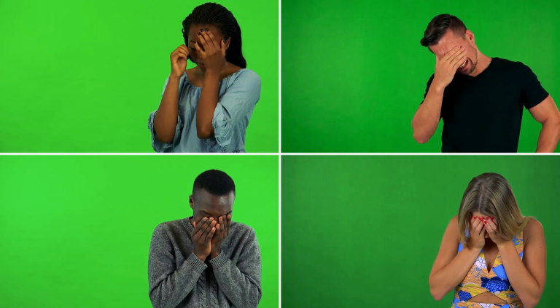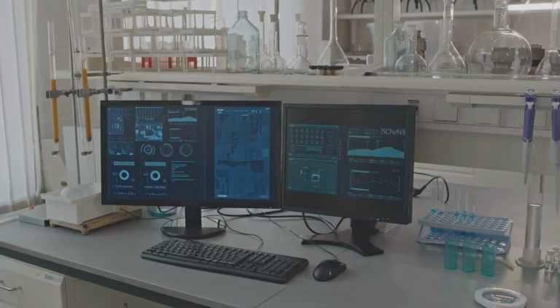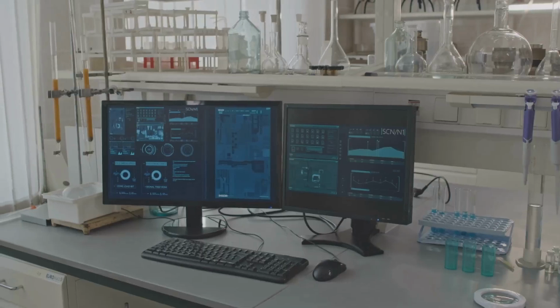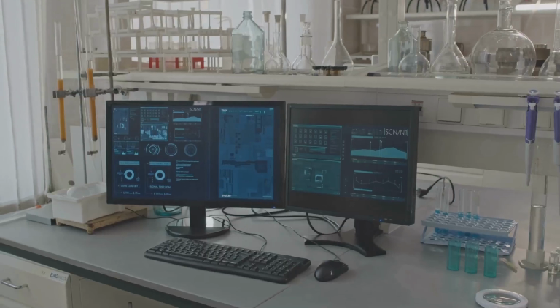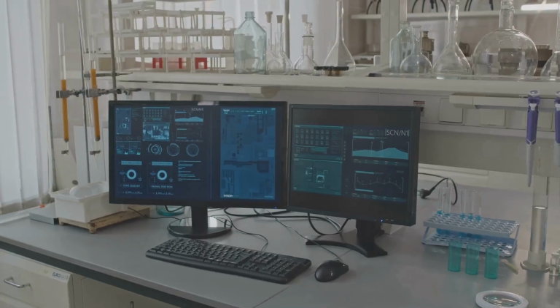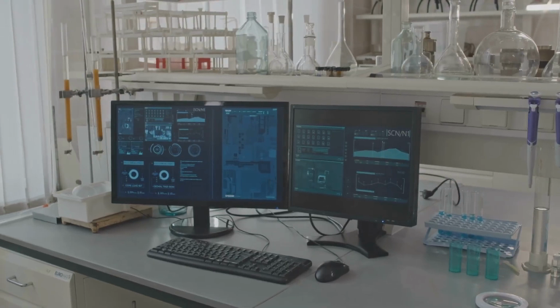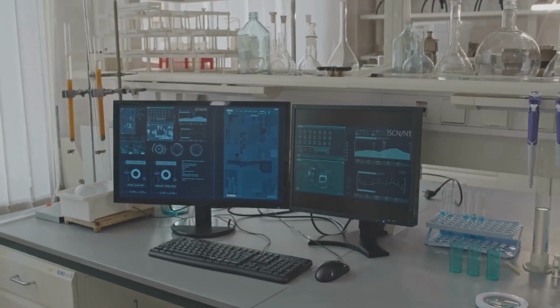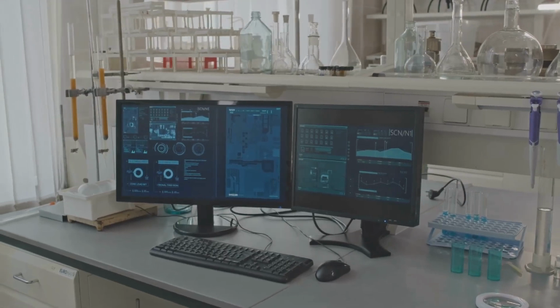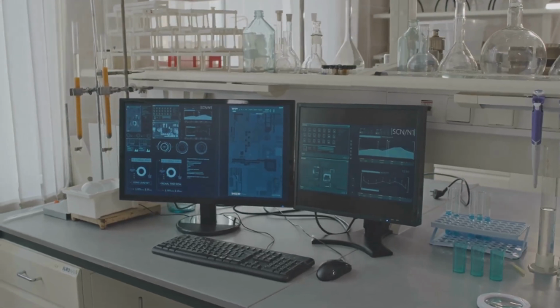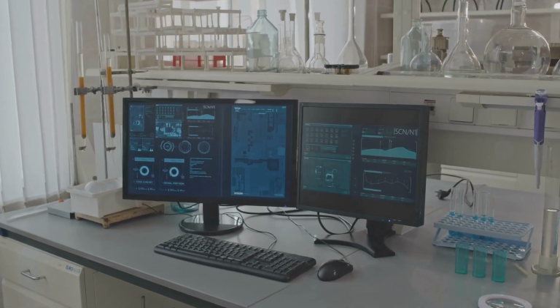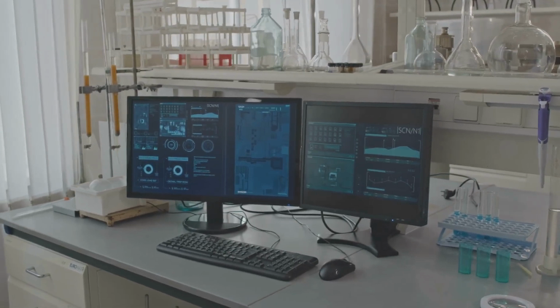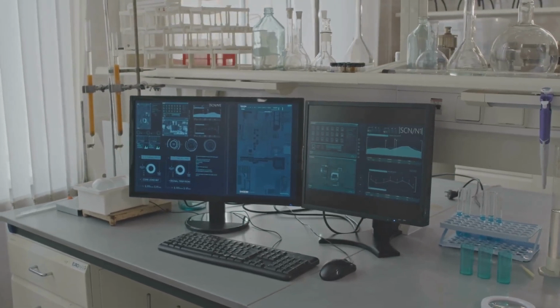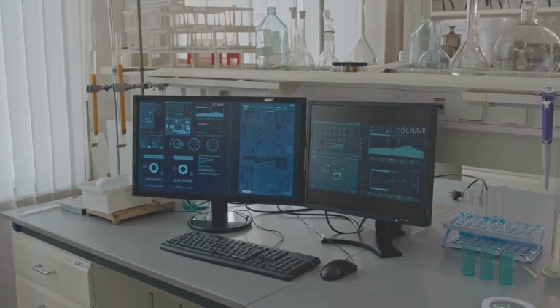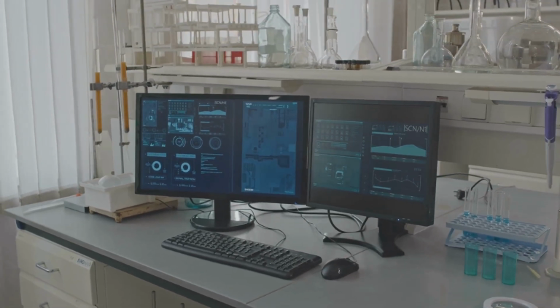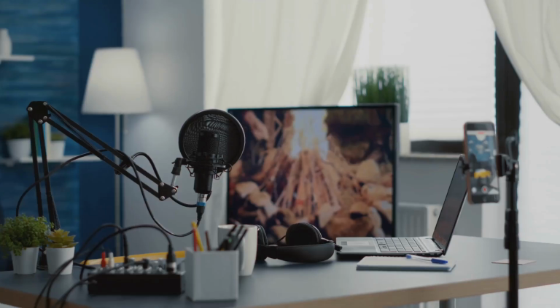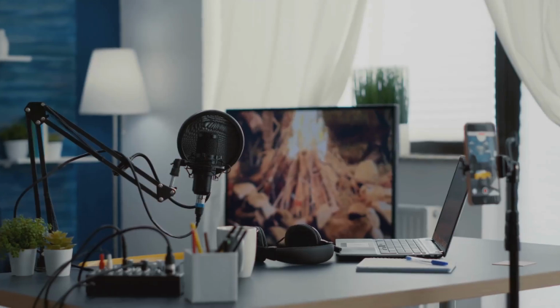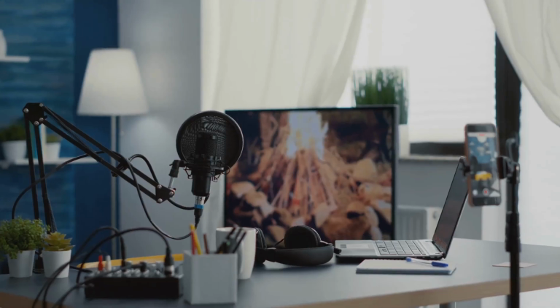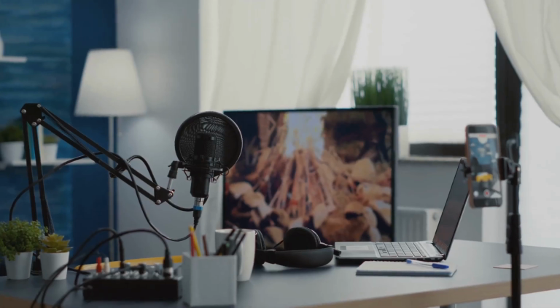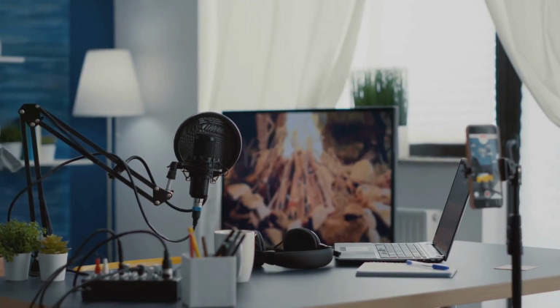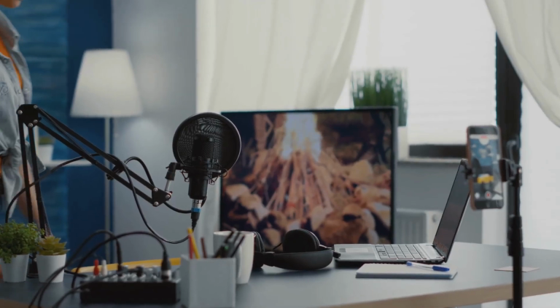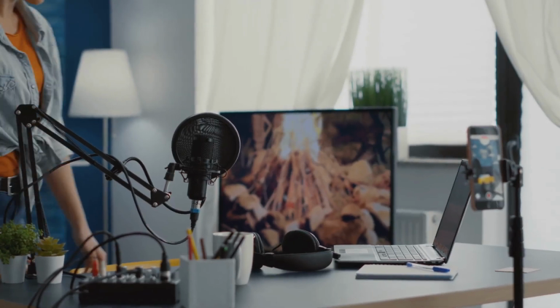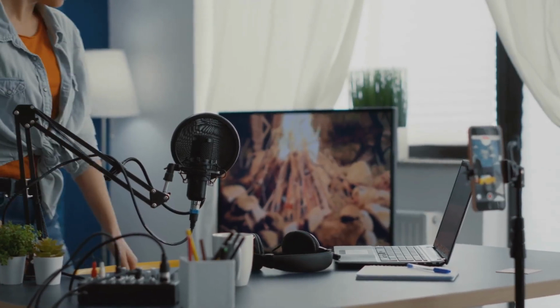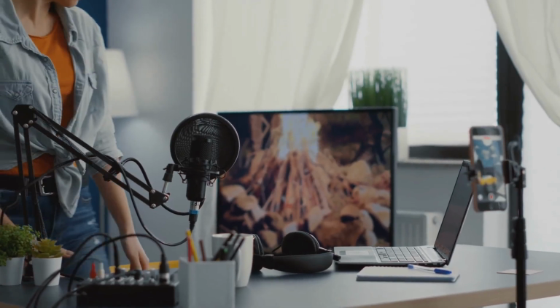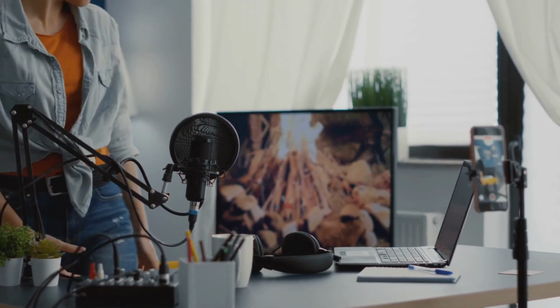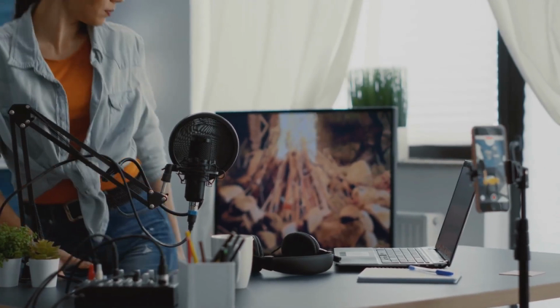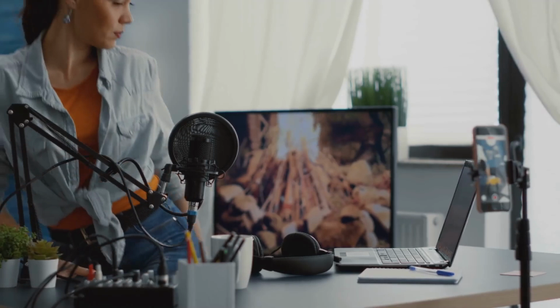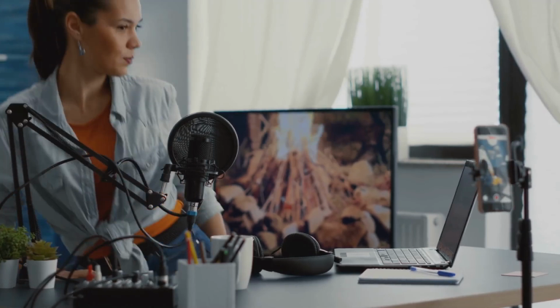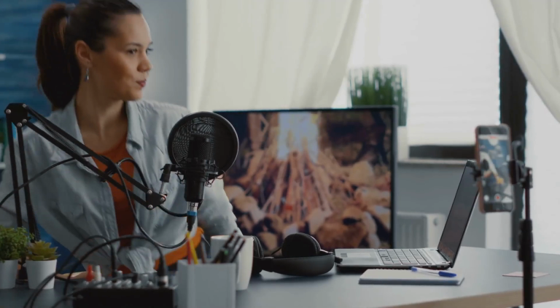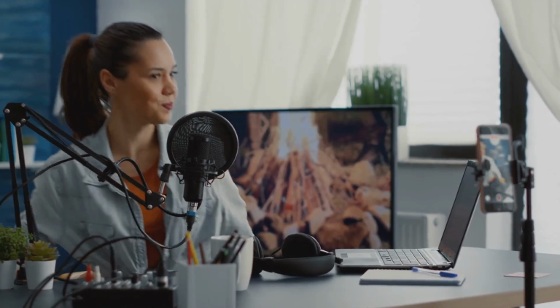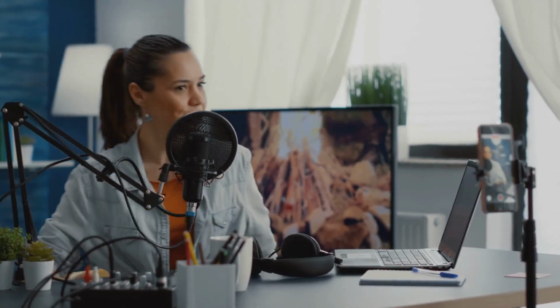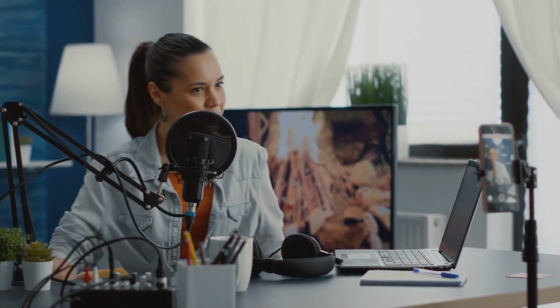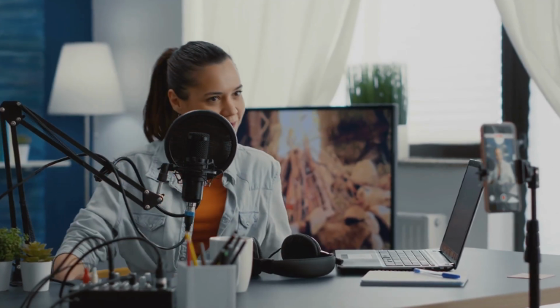One of the things that sets HeyGen apart is the user interface. It's slick, it's intuitive, and it makes creating videos almost too much fun.